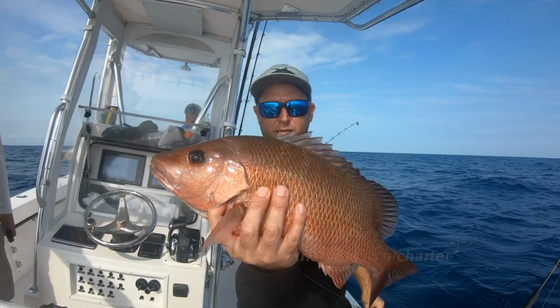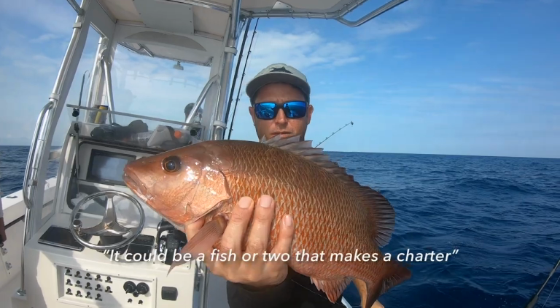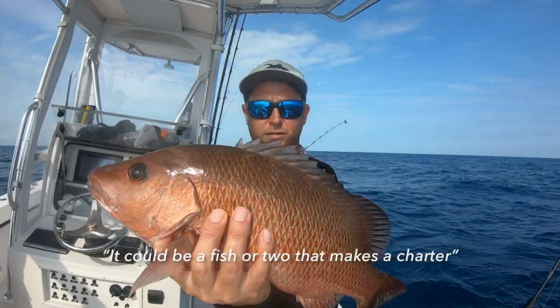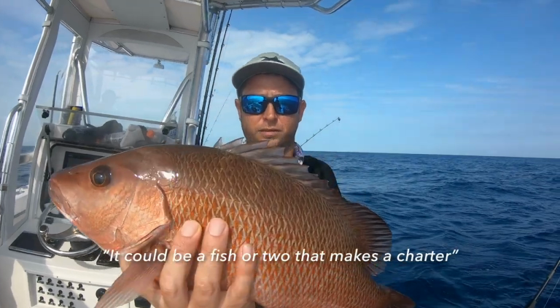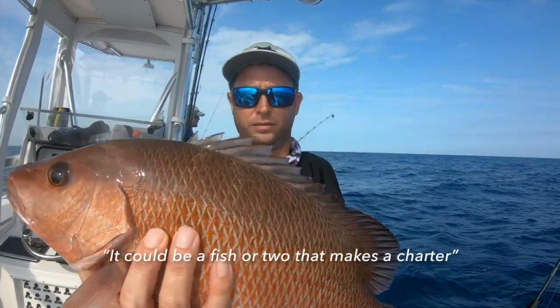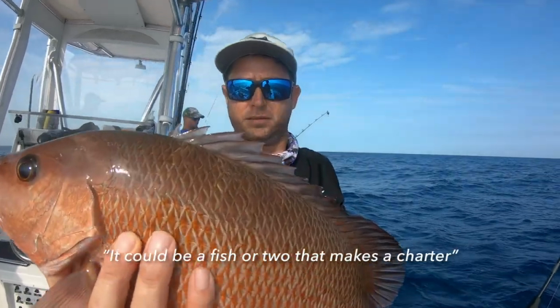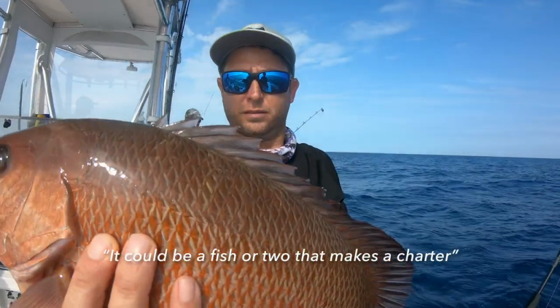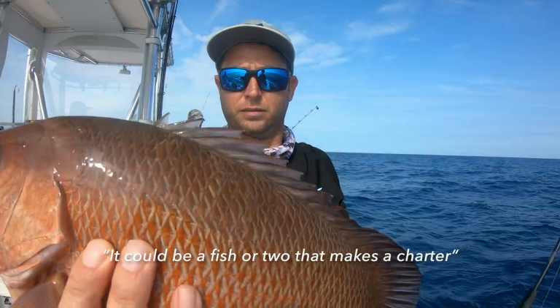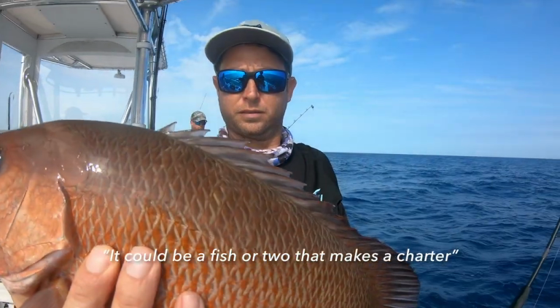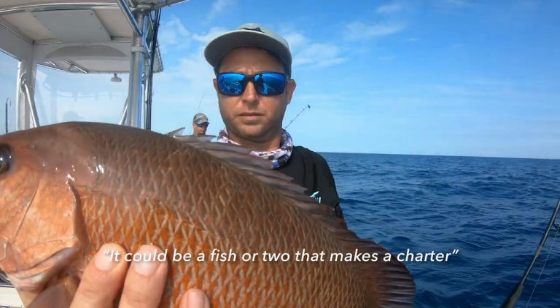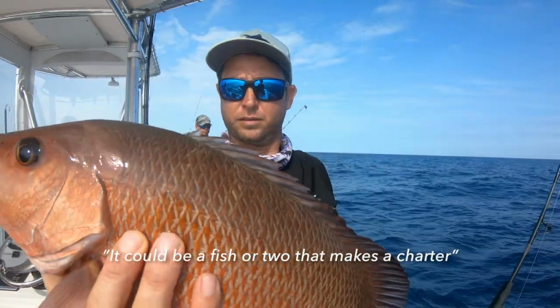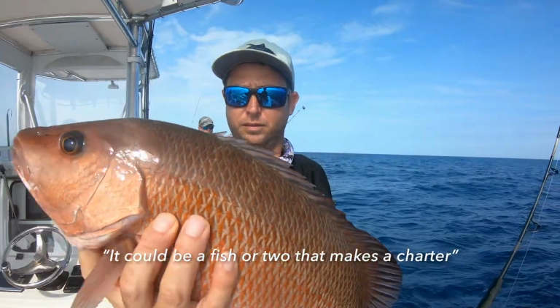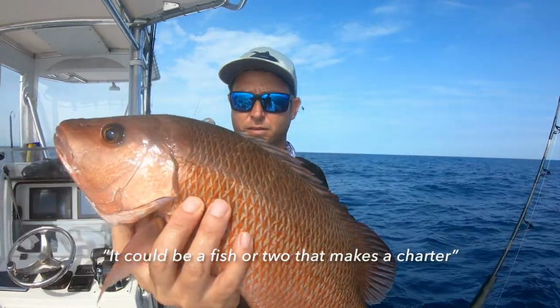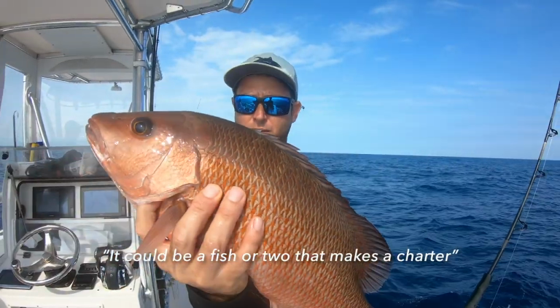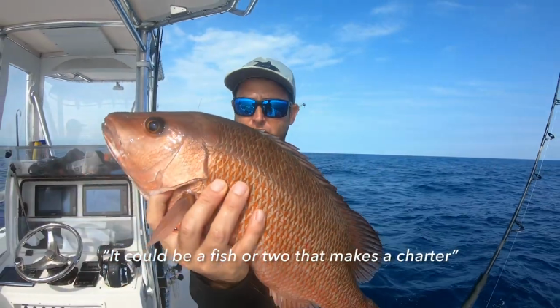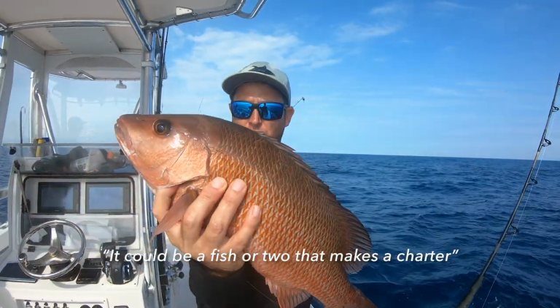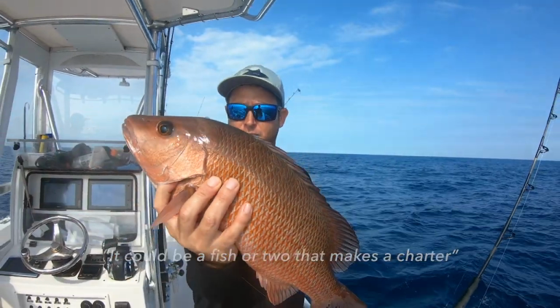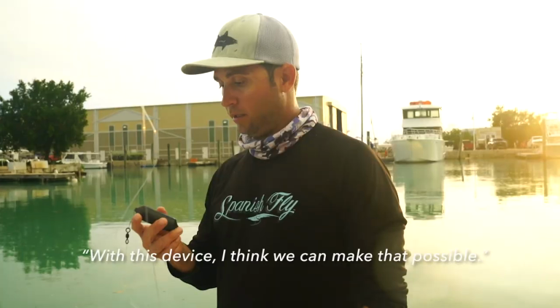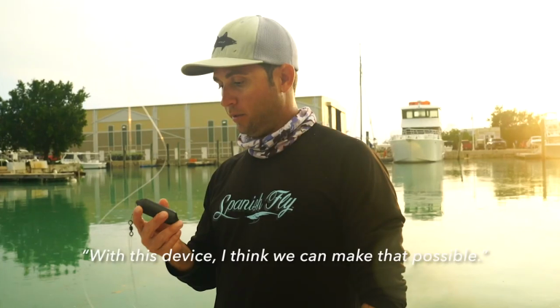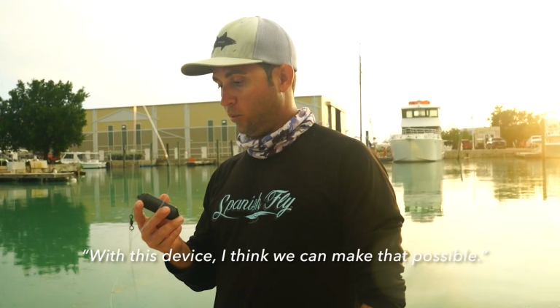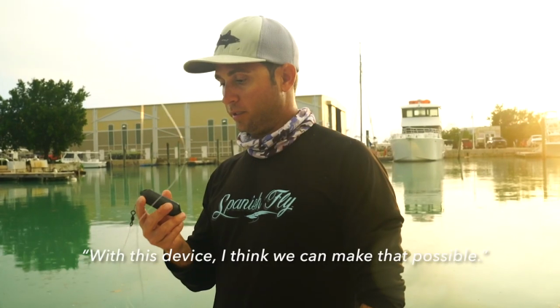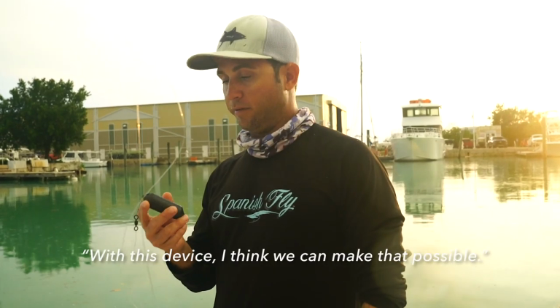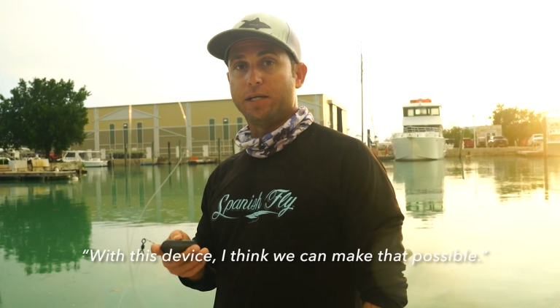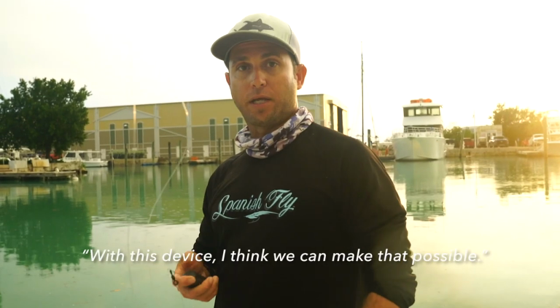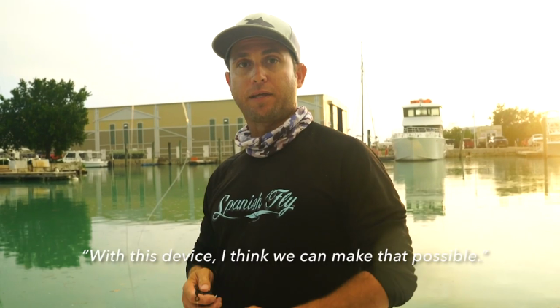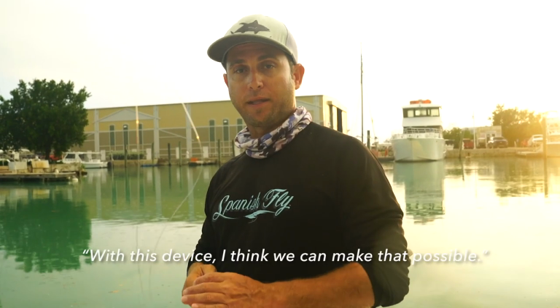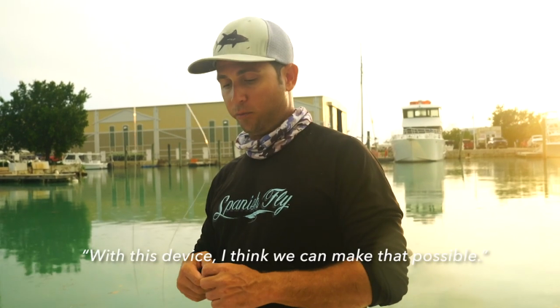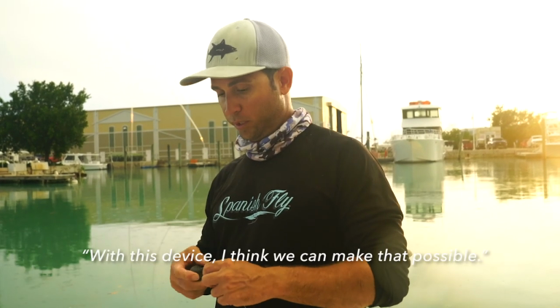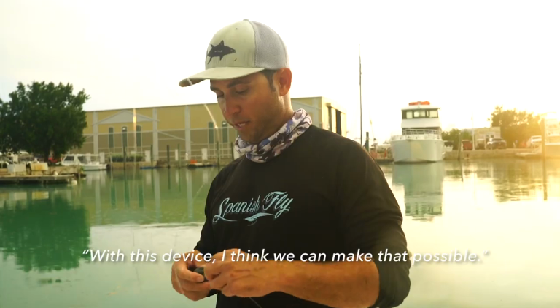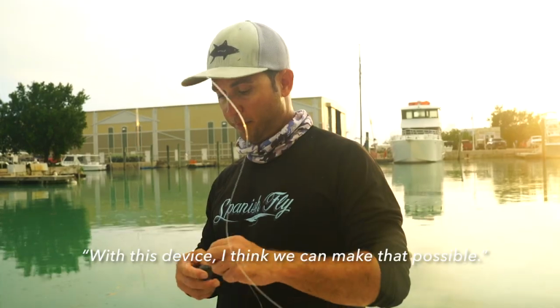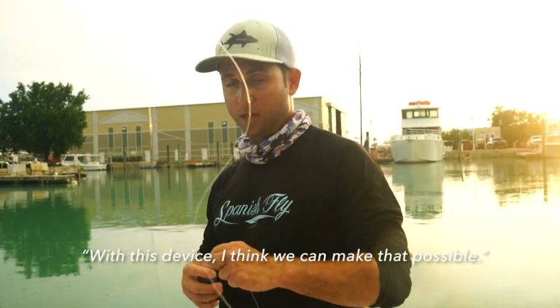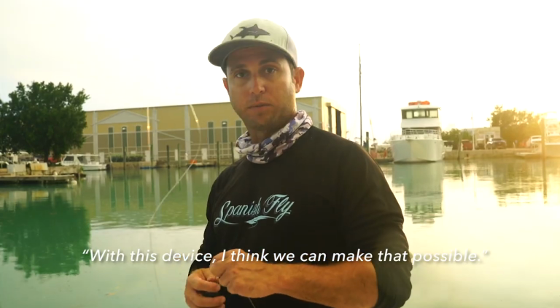It could be a fish or two that makes a charter, and with this device, I think that we can make that possible.